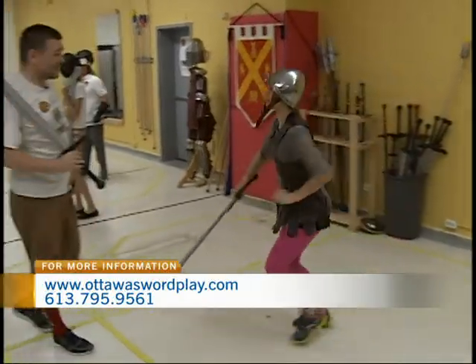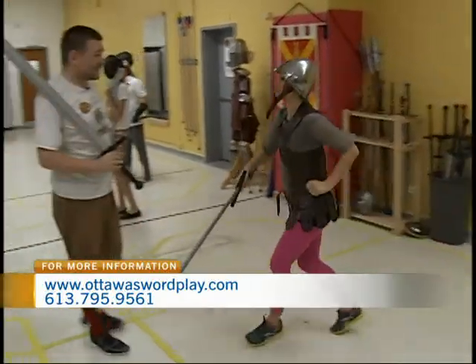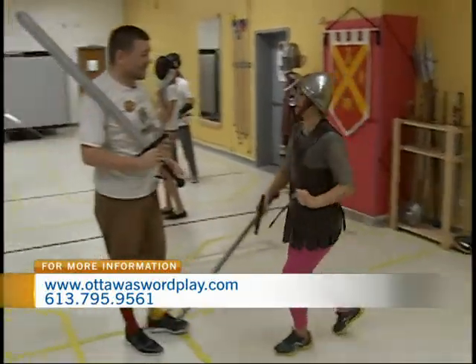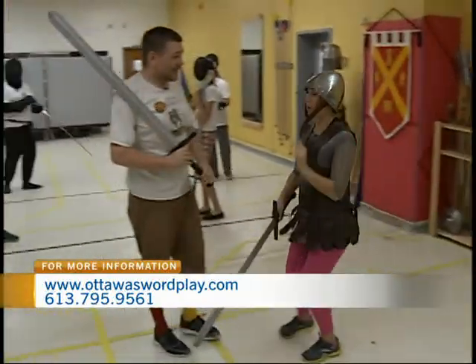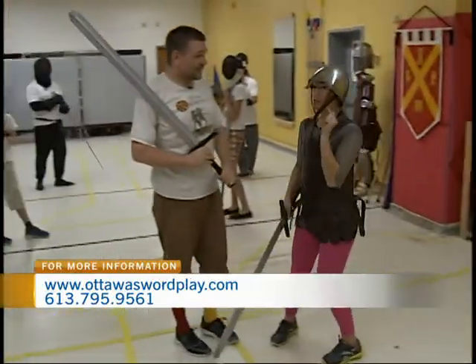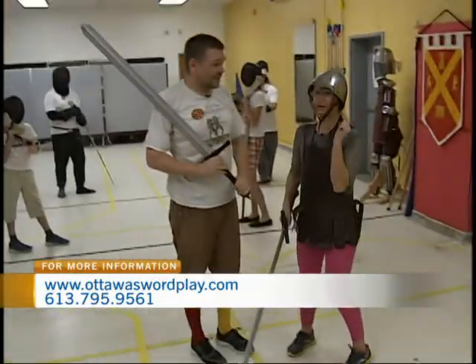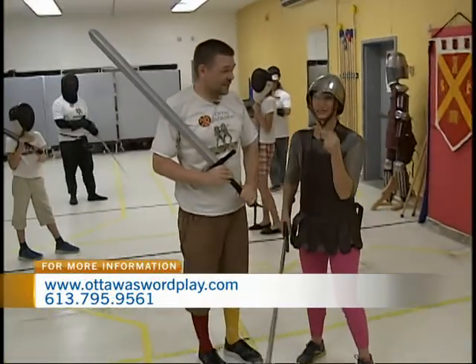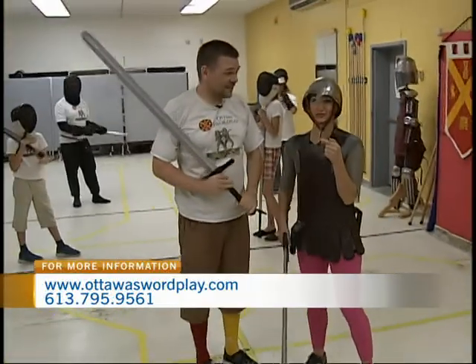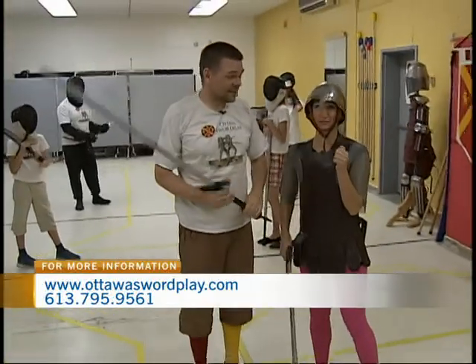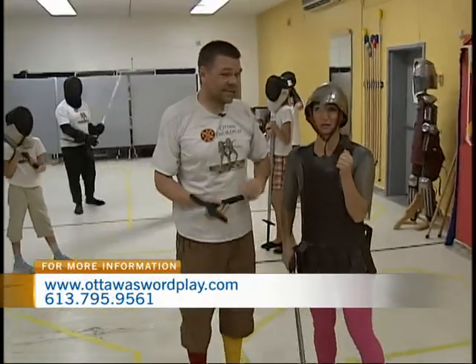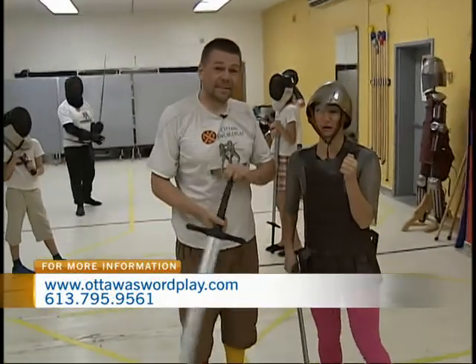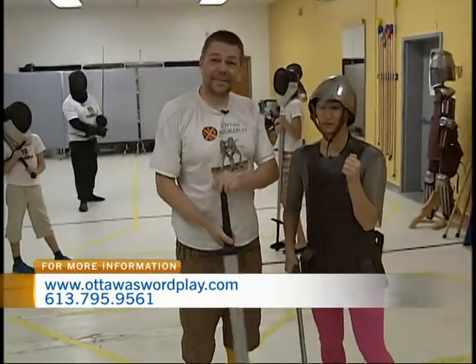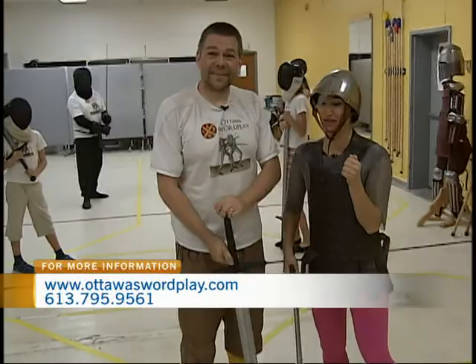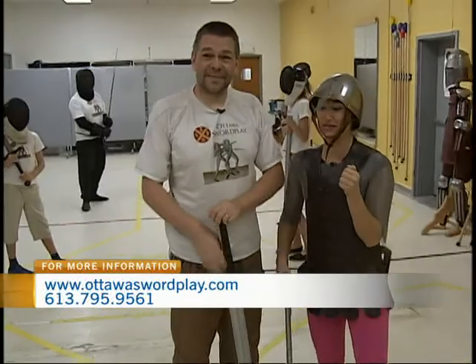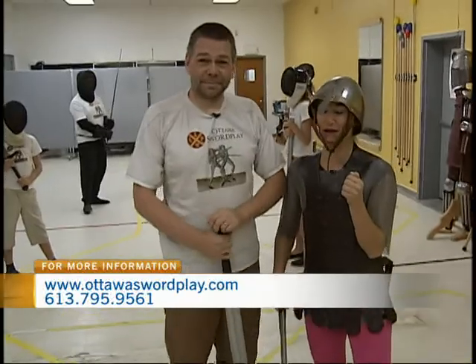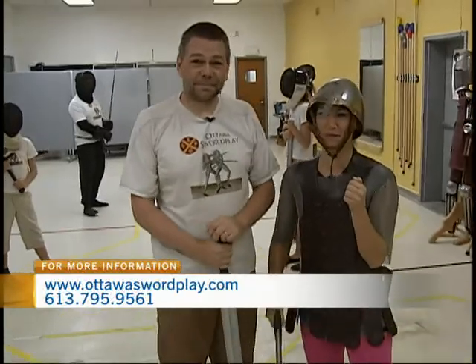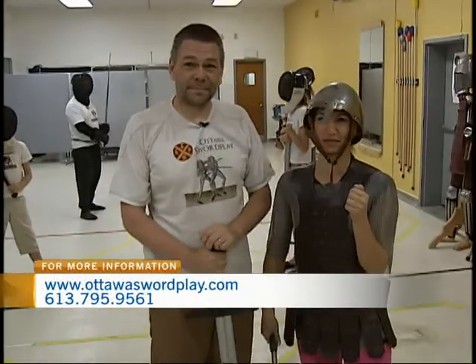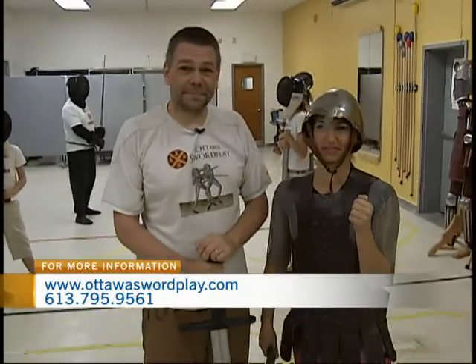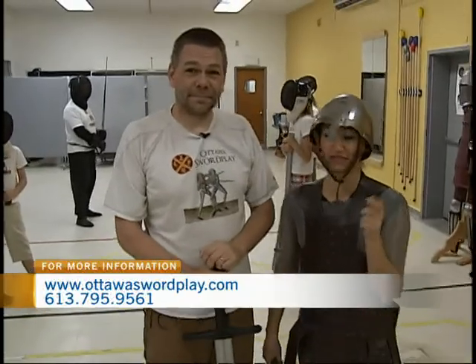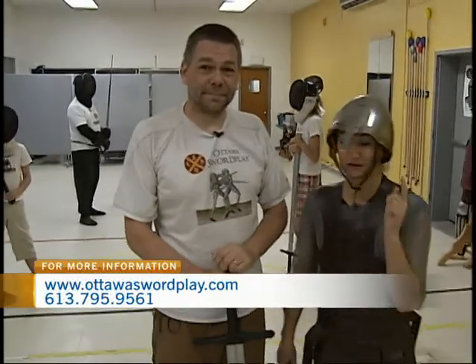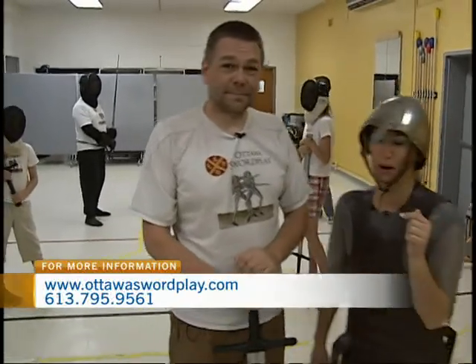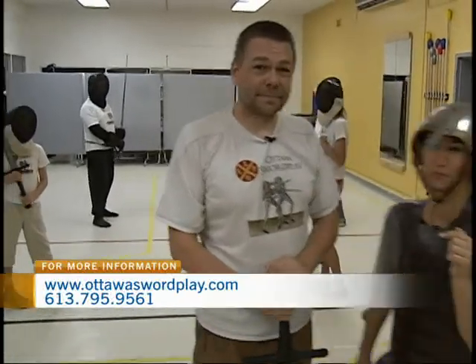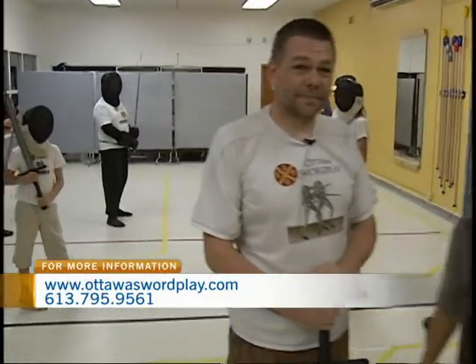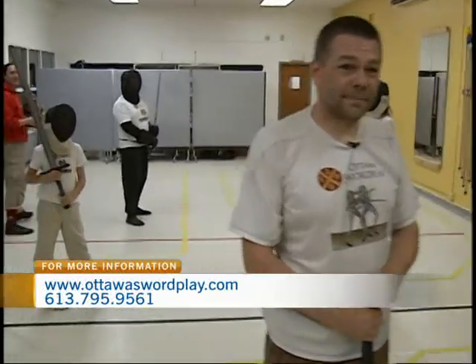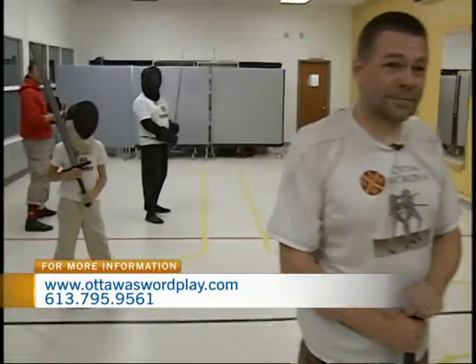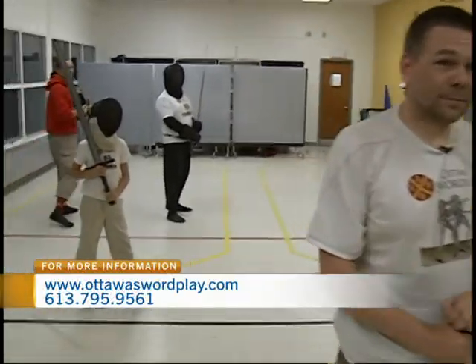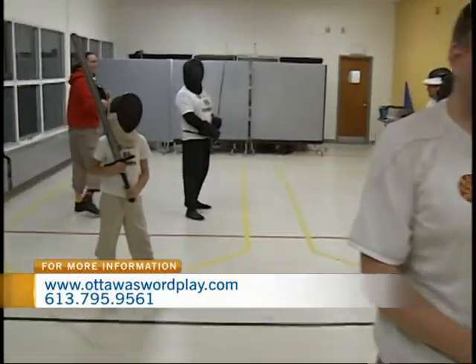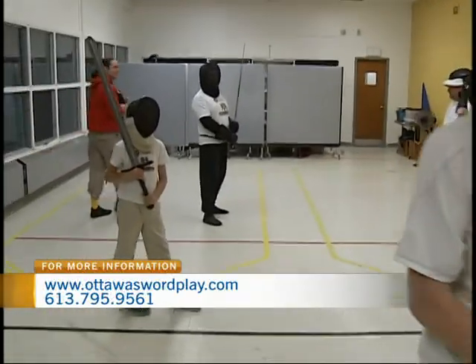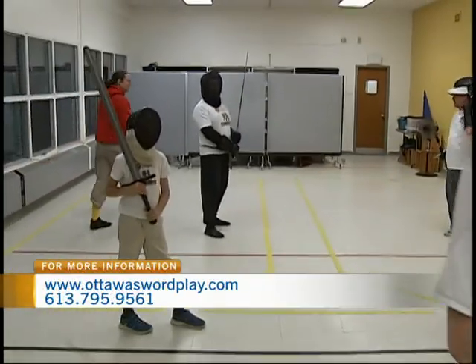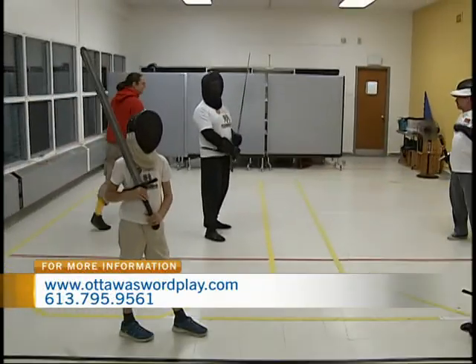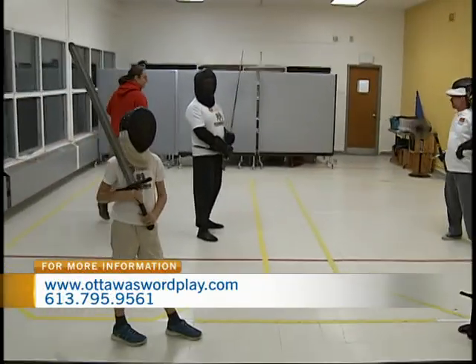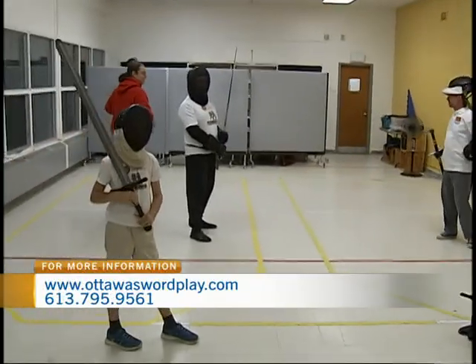My first taste of swordplay here with Ottawa Swordplay. We'll continue to spend the morning with them here at 1000 Brookfield Drive — that's all coming up later in the show.